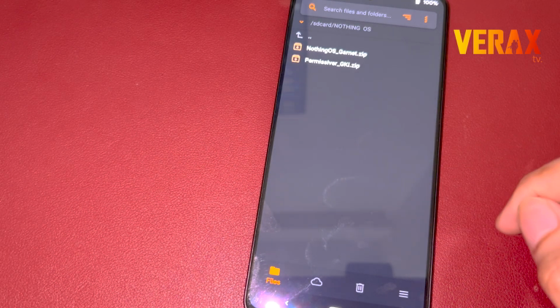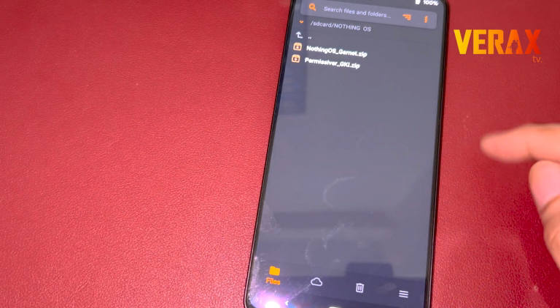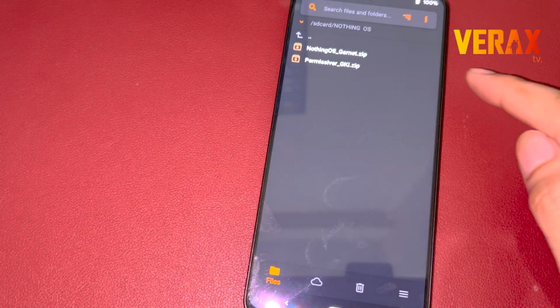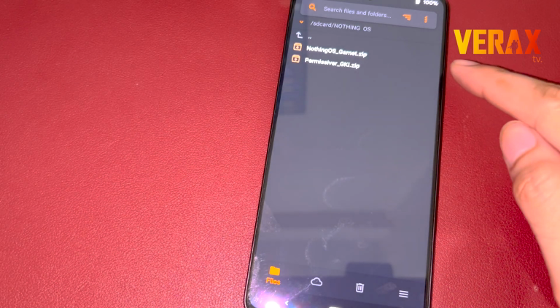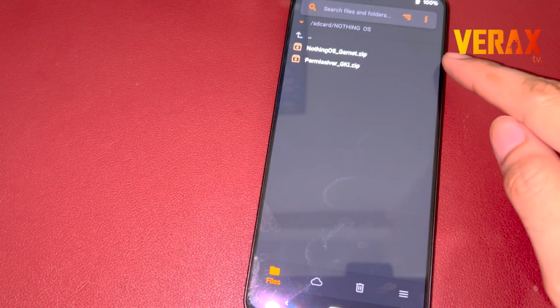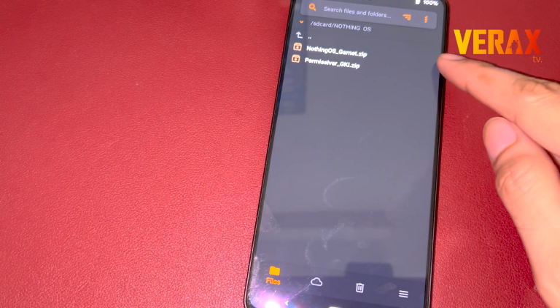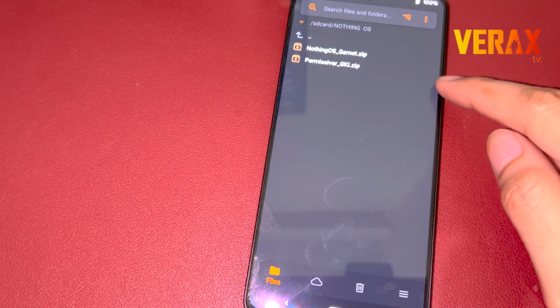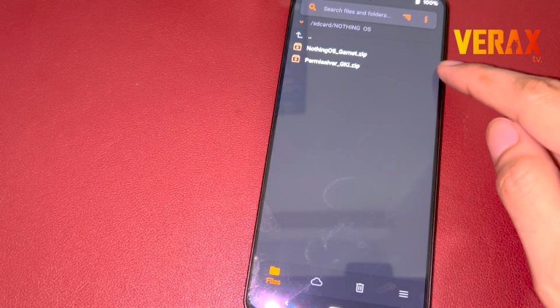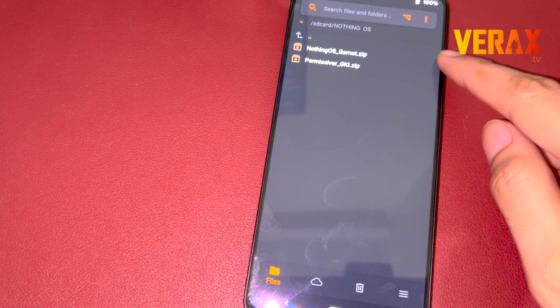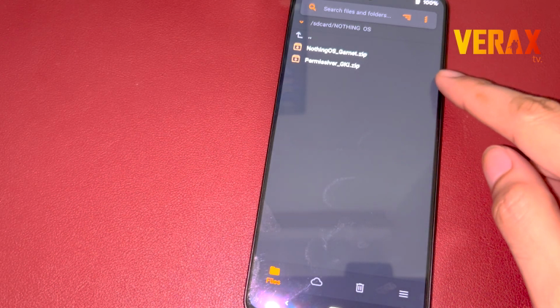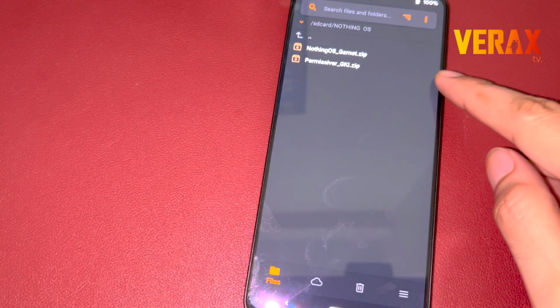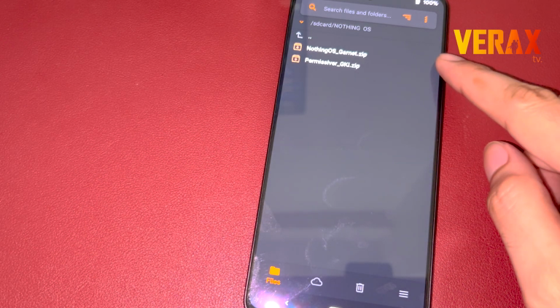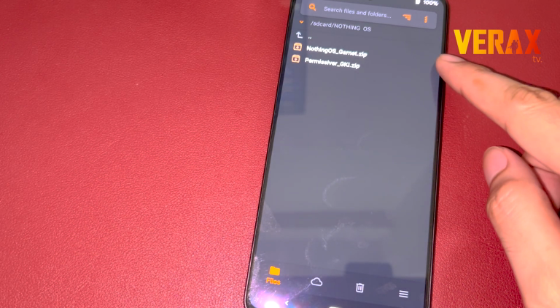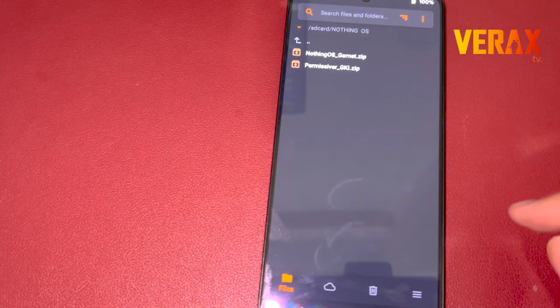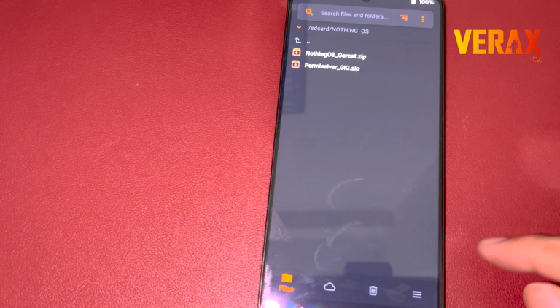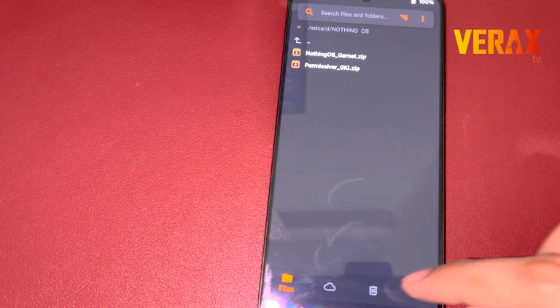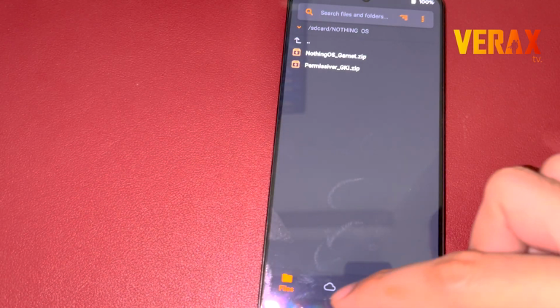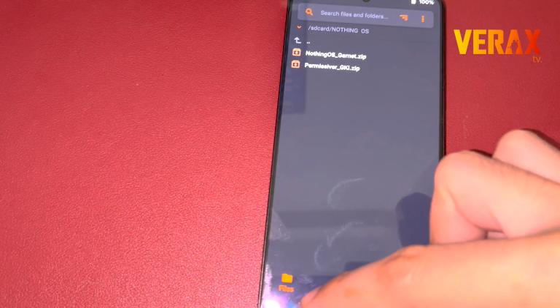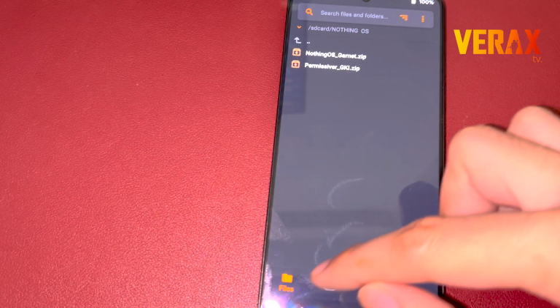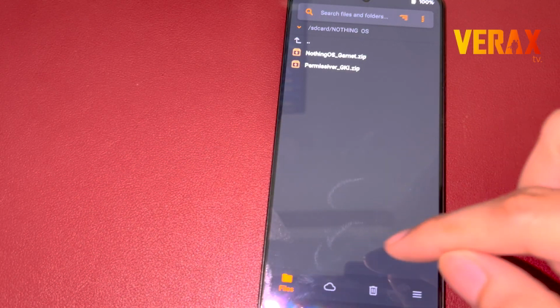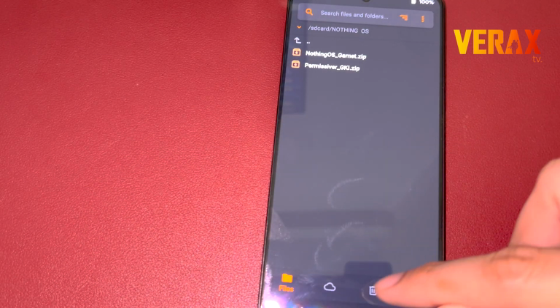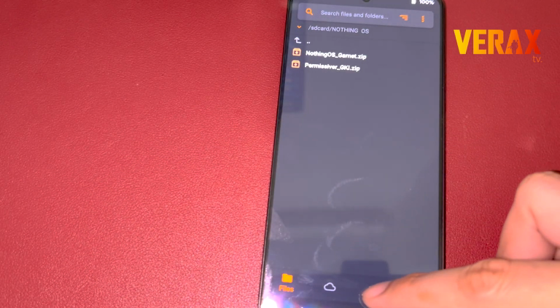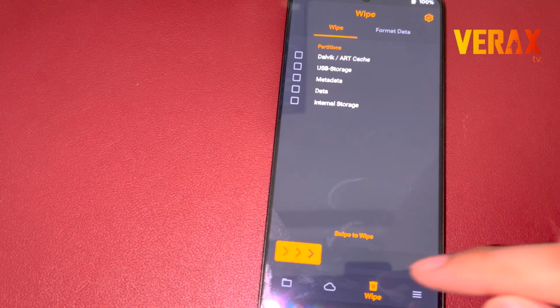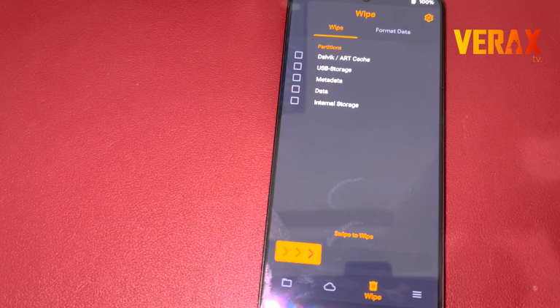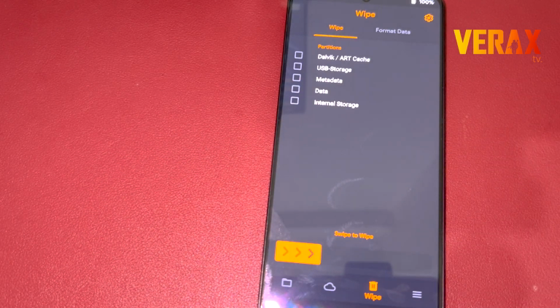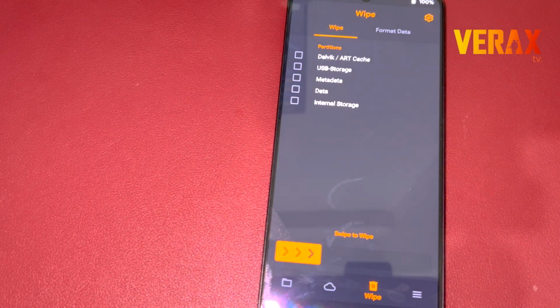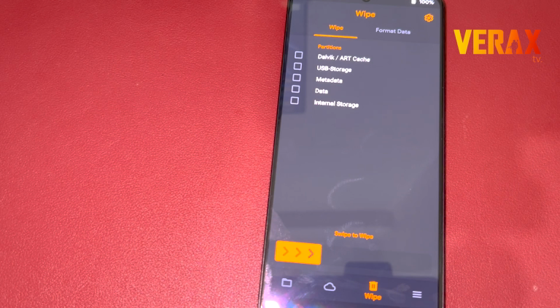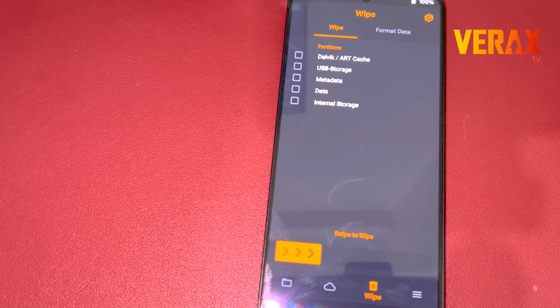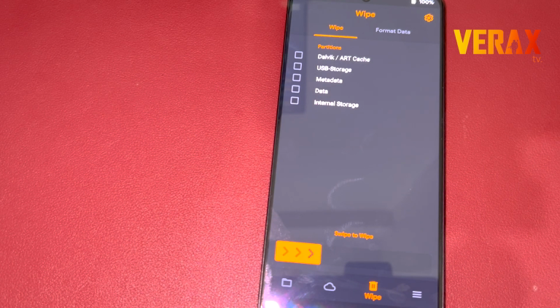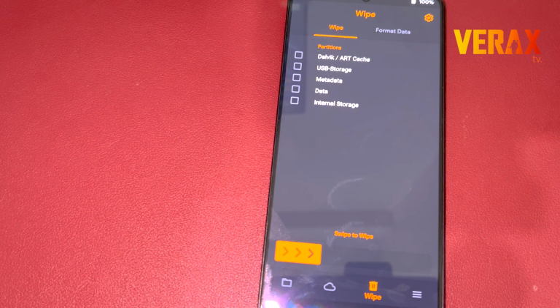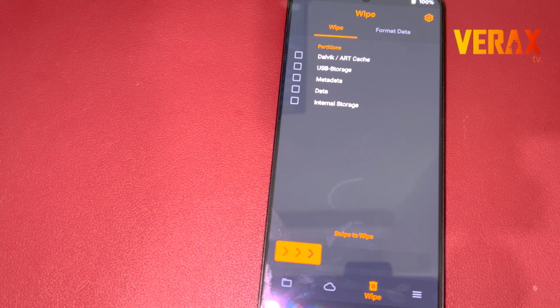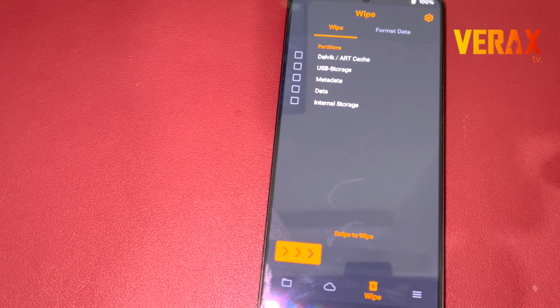Inside the recovery, proceed to the Wipe tab and wipe these three options to ensure a clean flash.